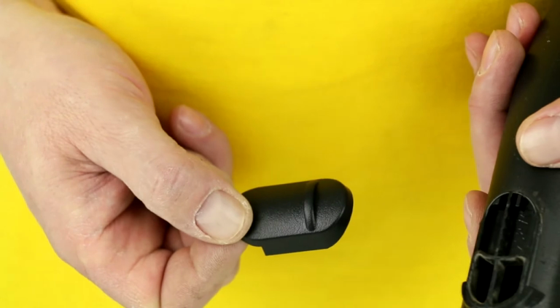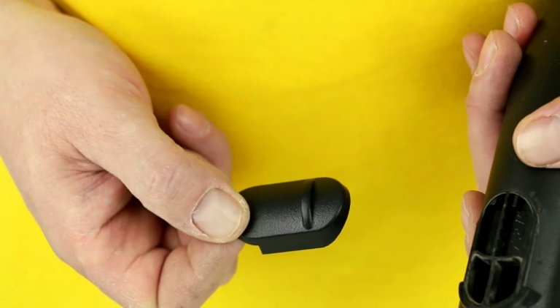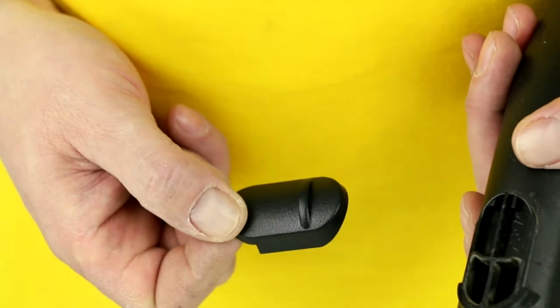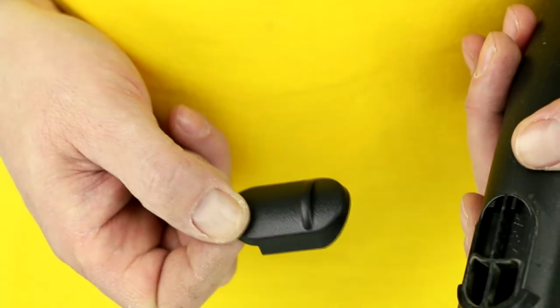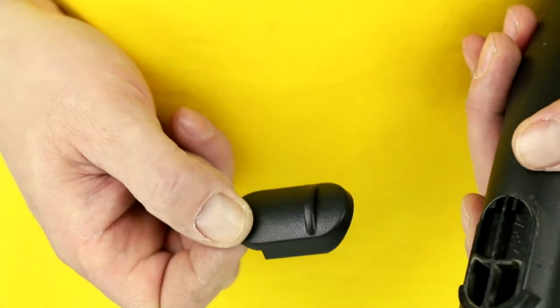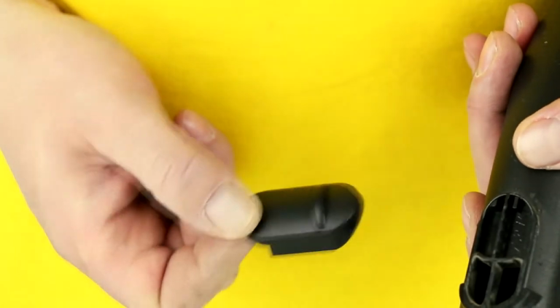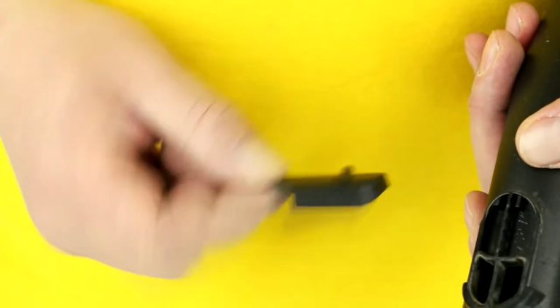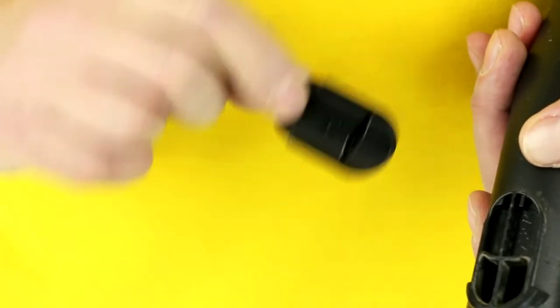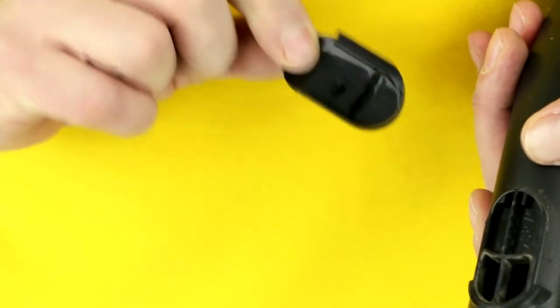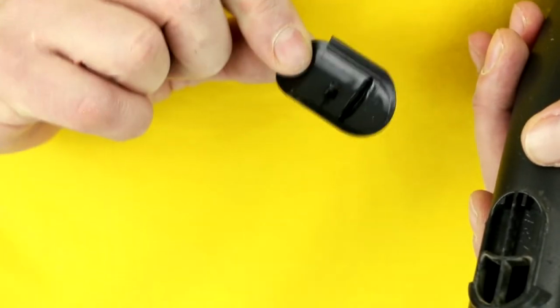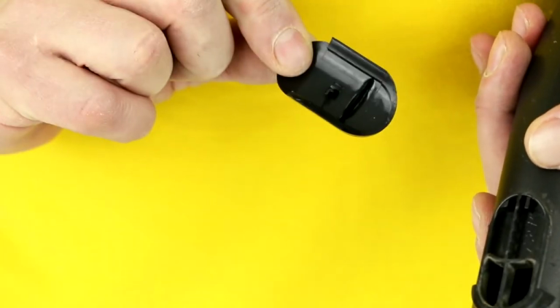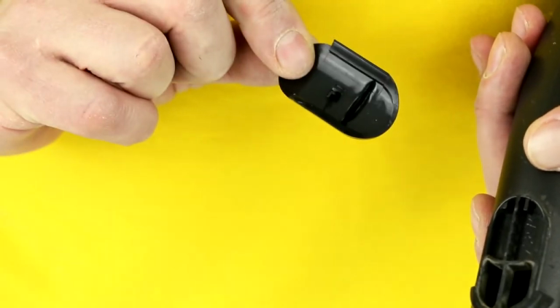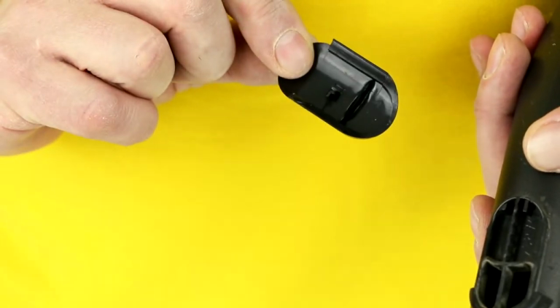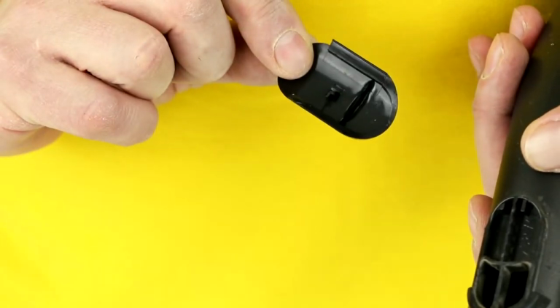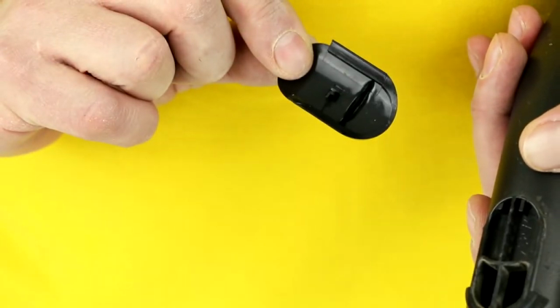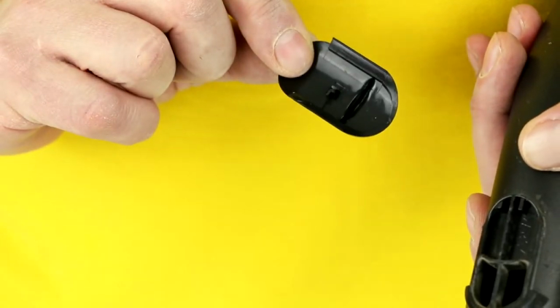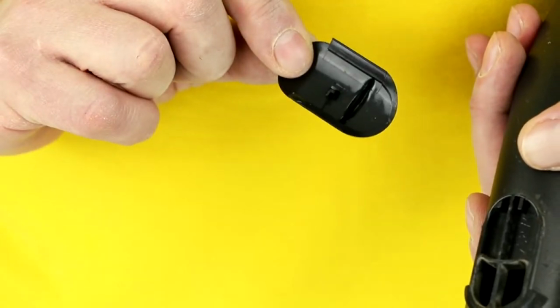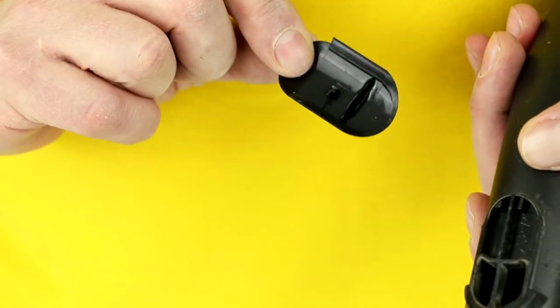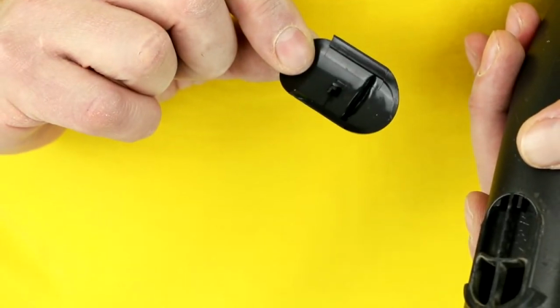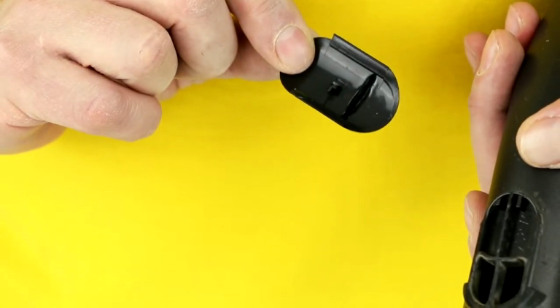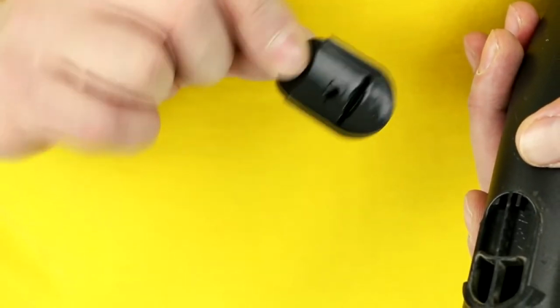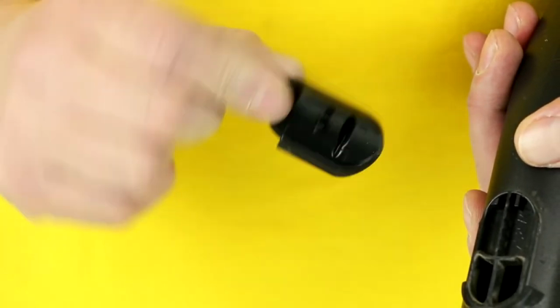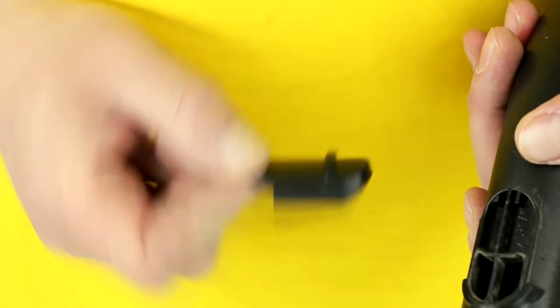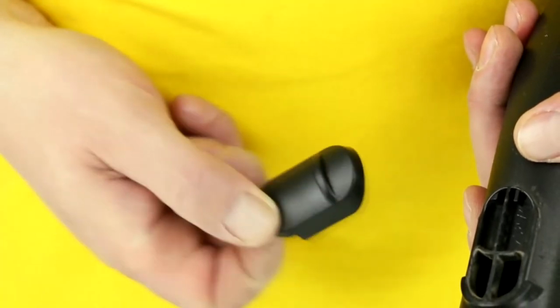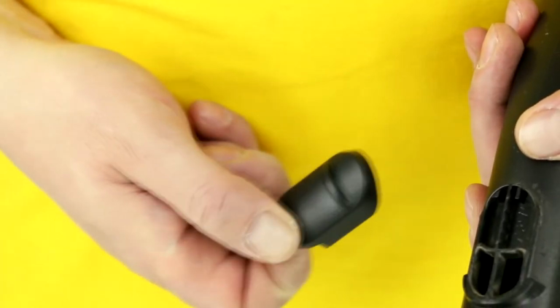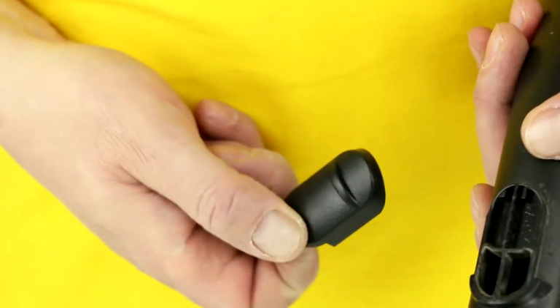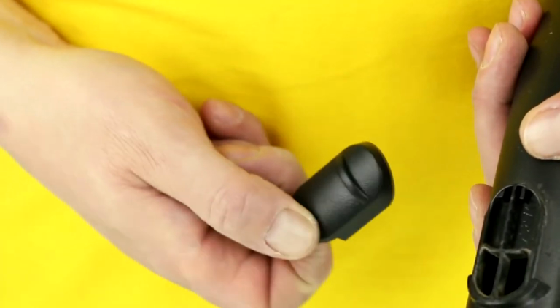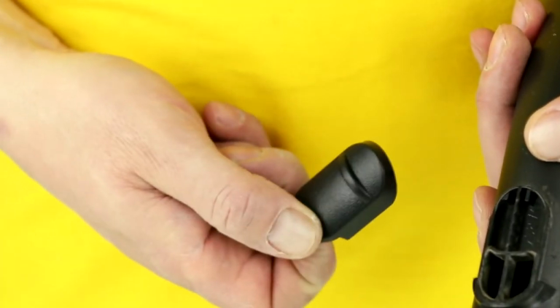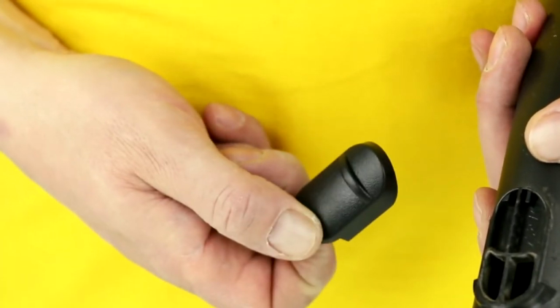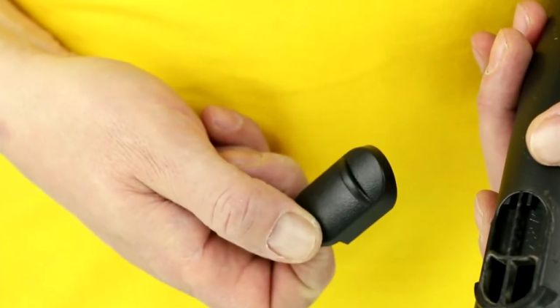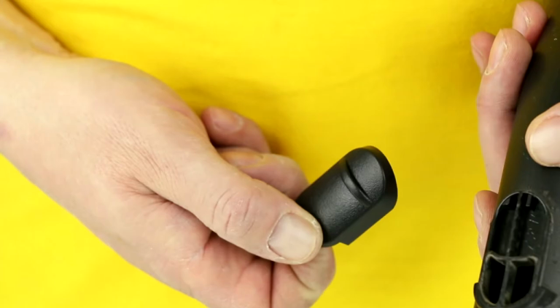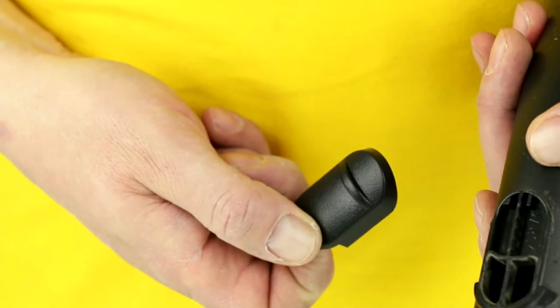For replacing the slider, which is positioned at the top front of the handgrip, we put a new one on by pushing it into its place.